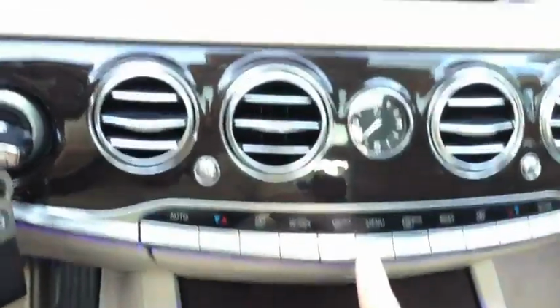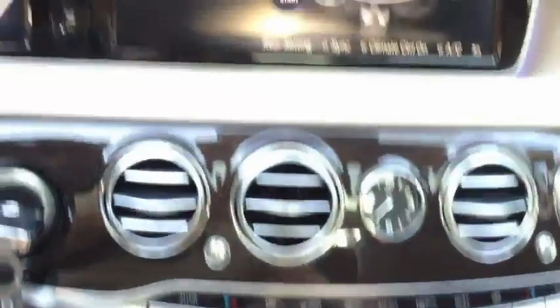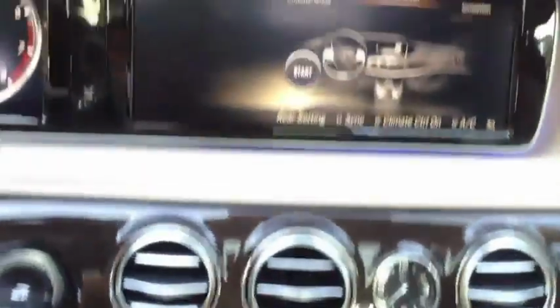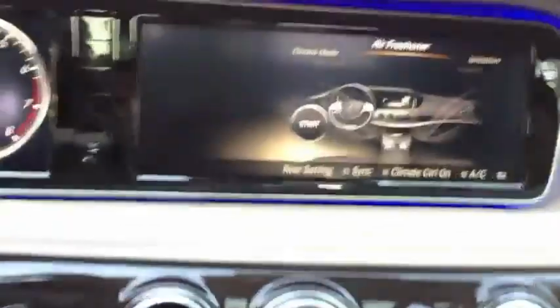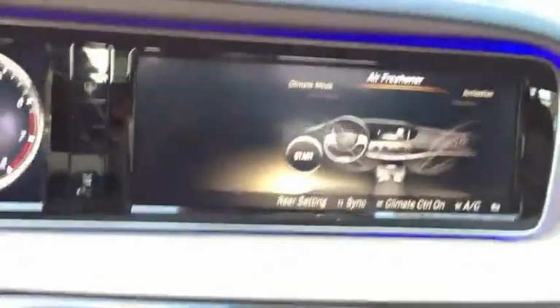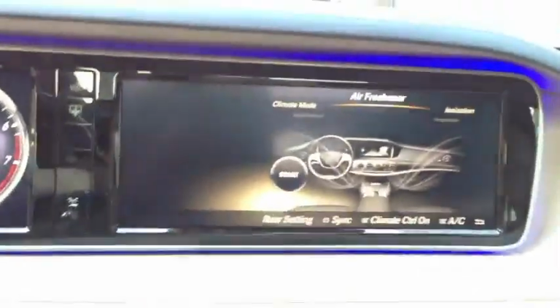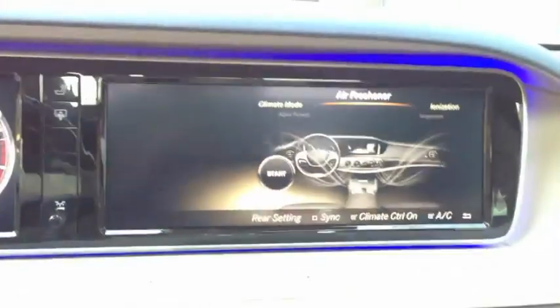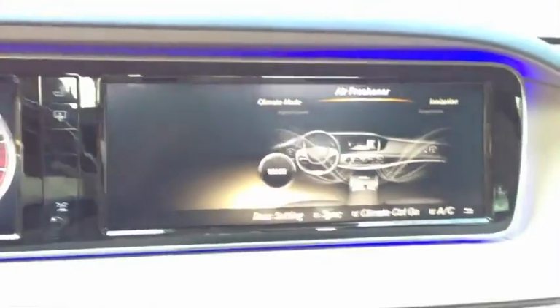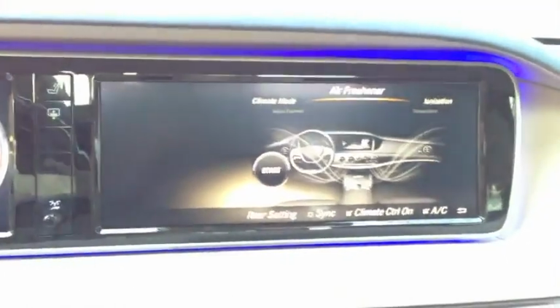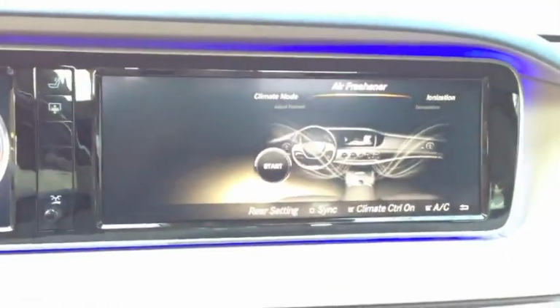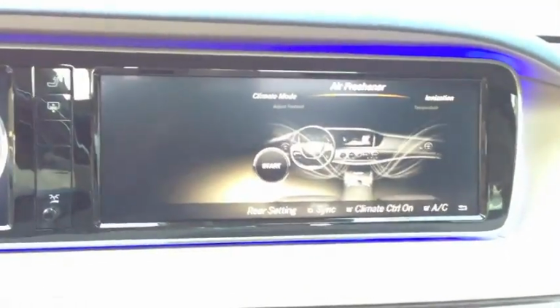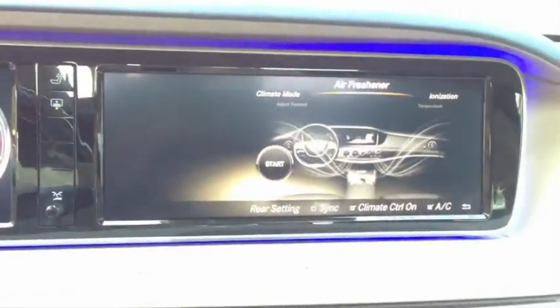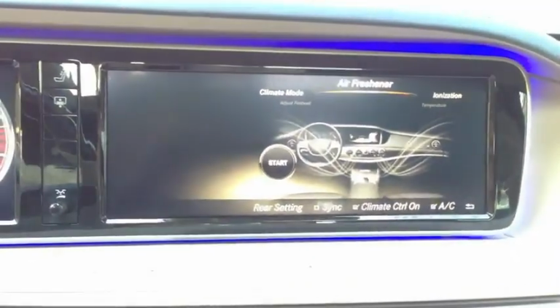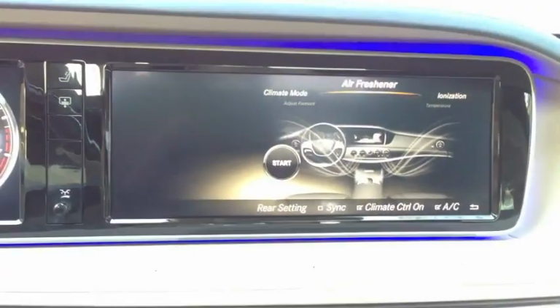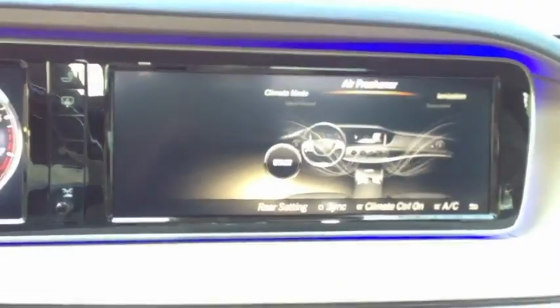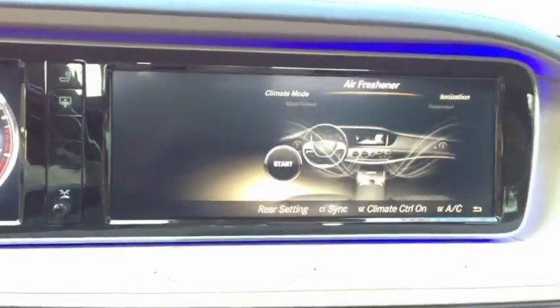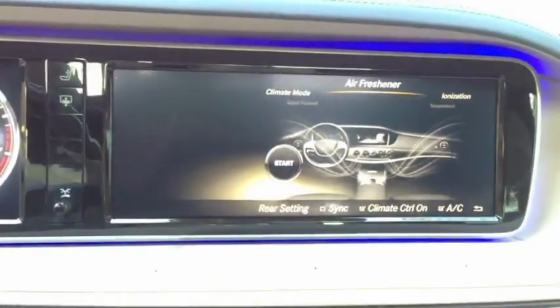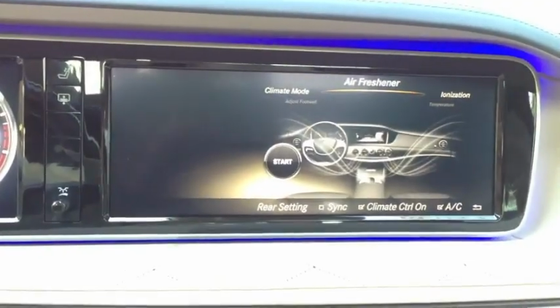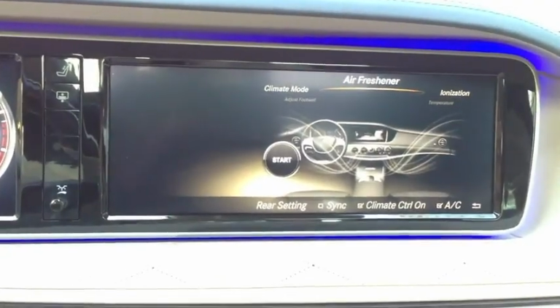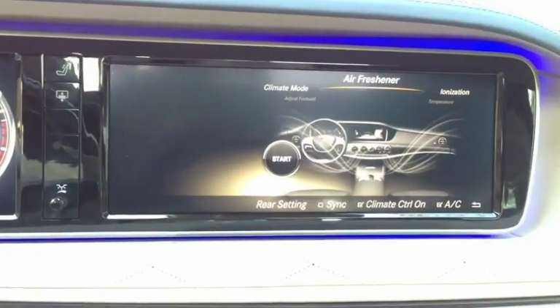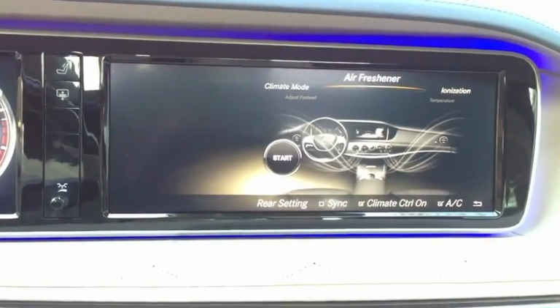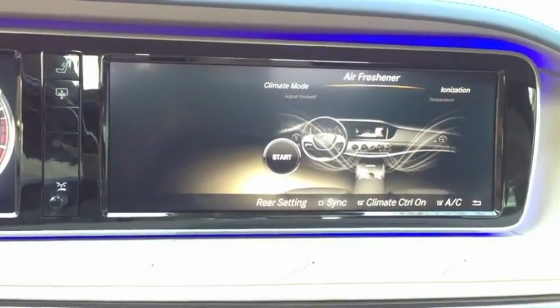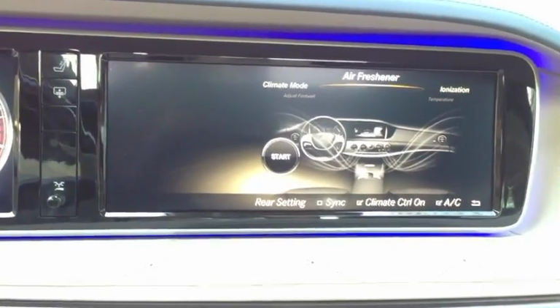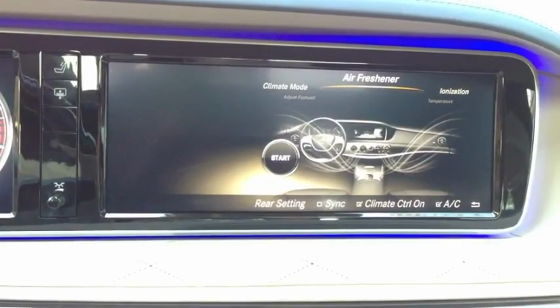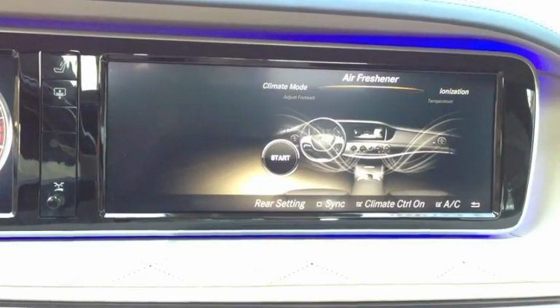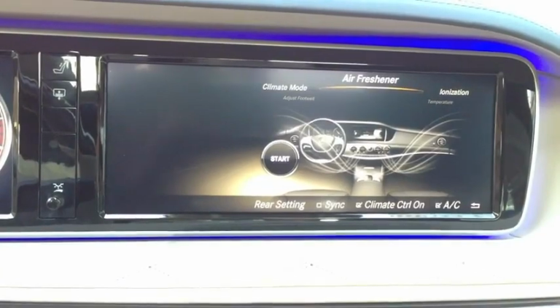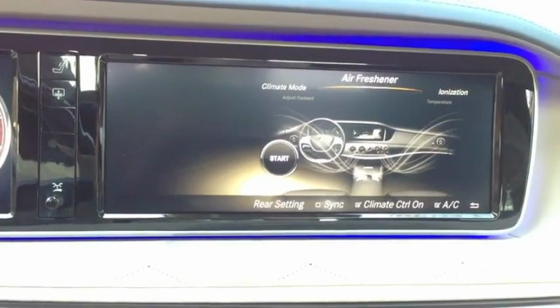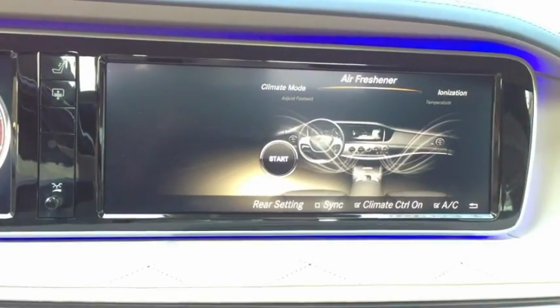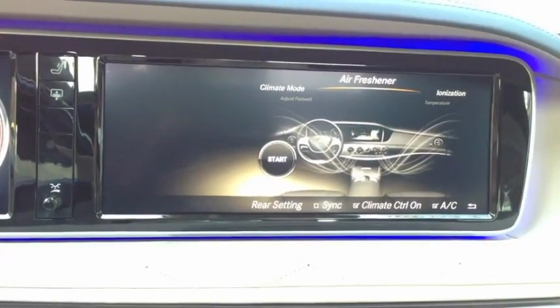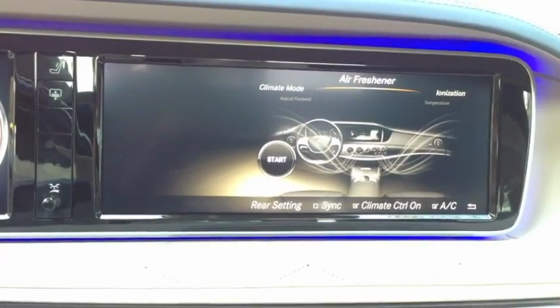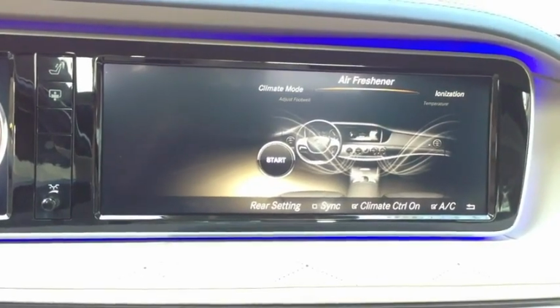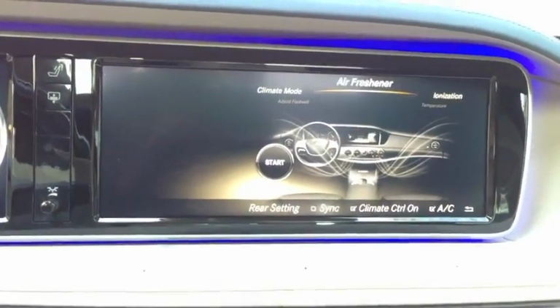If you click on menu, then the 12-inch screen above resets to the air freshener function right now, which is what we wanted to show you.